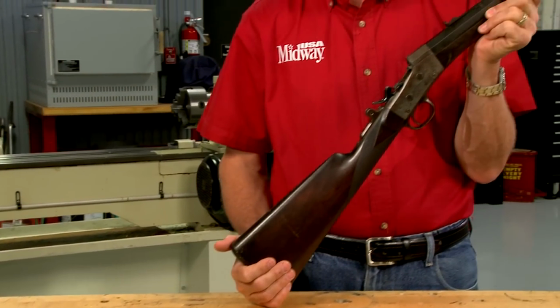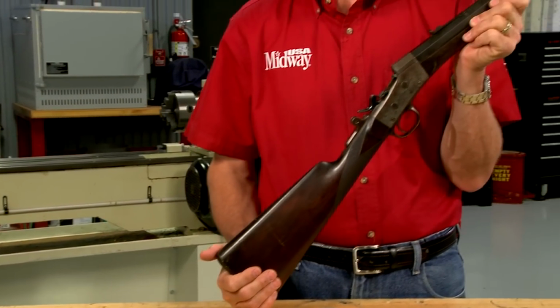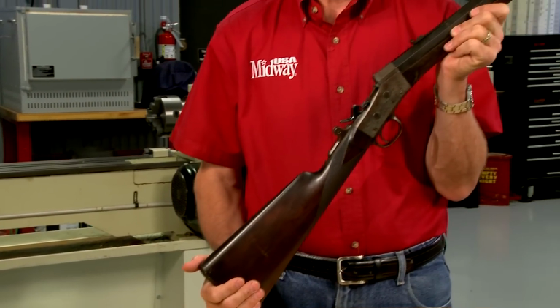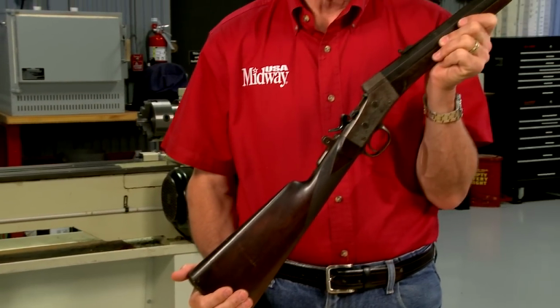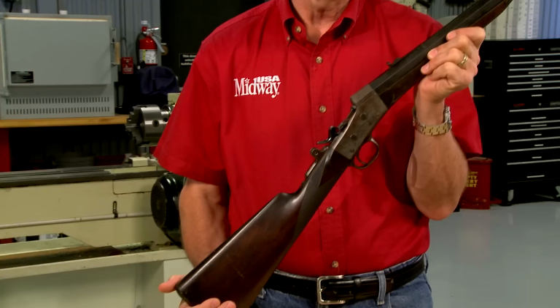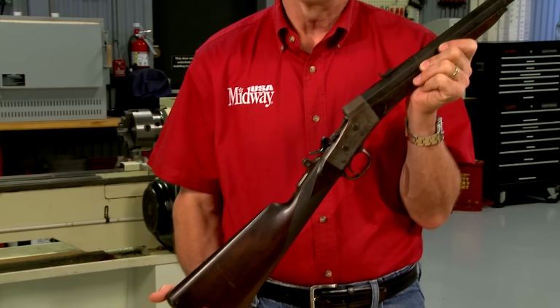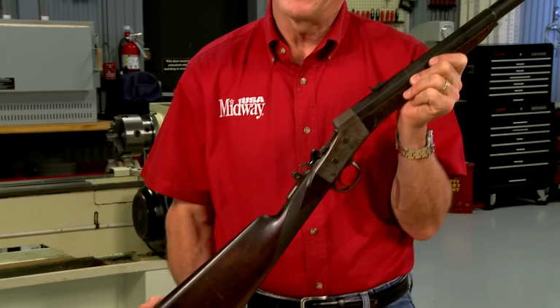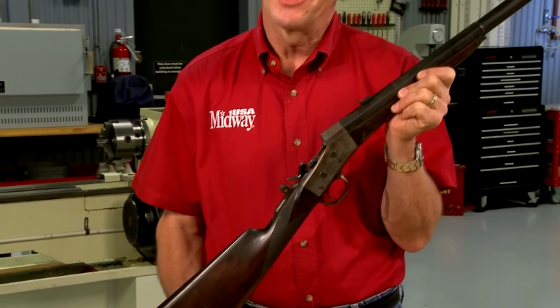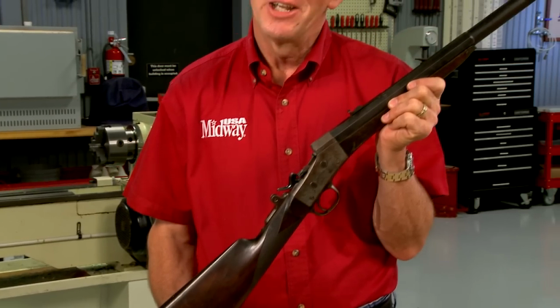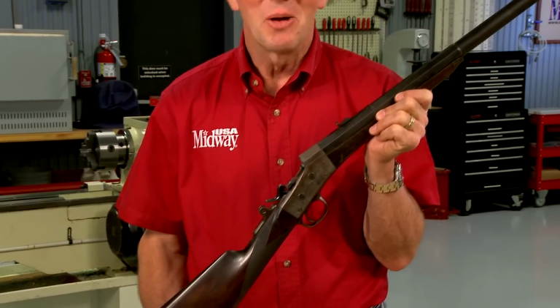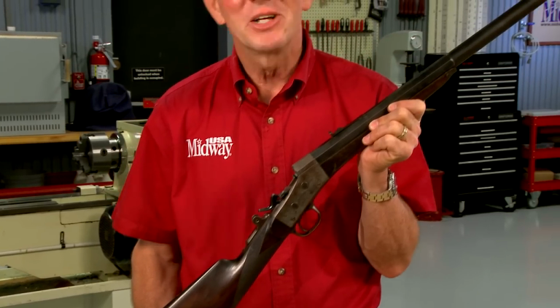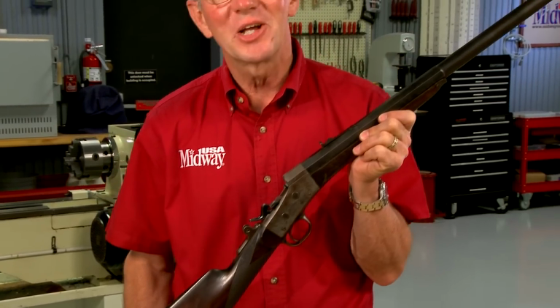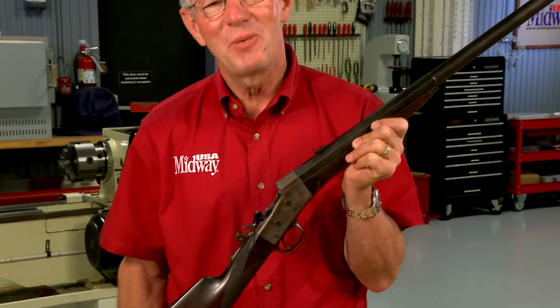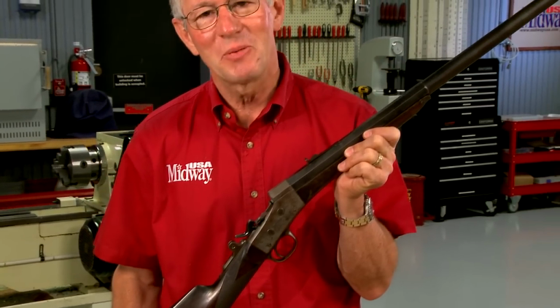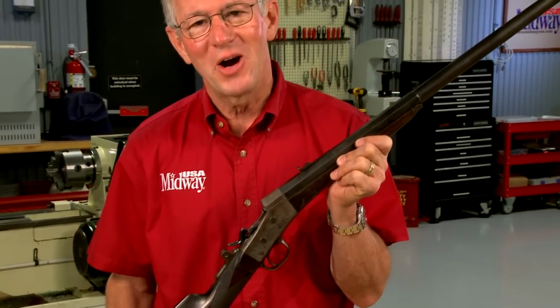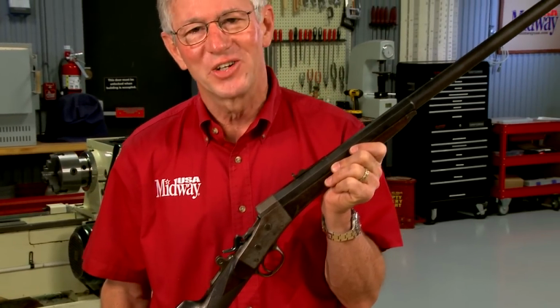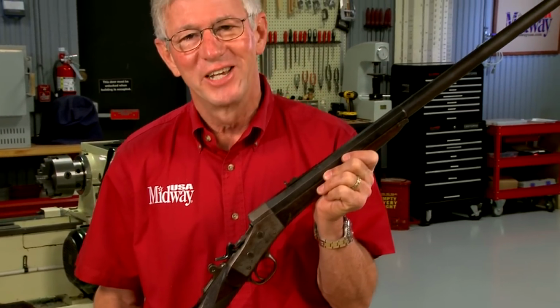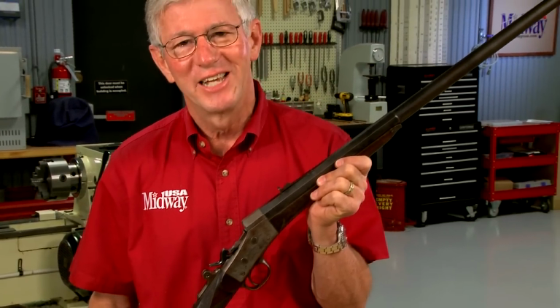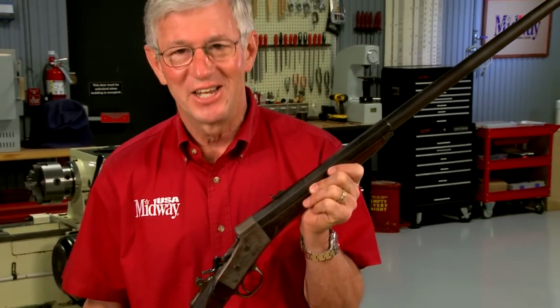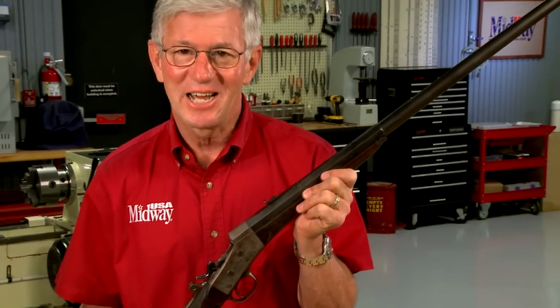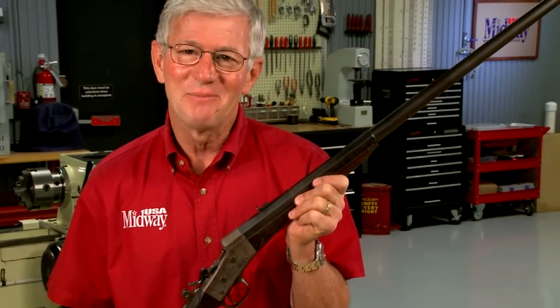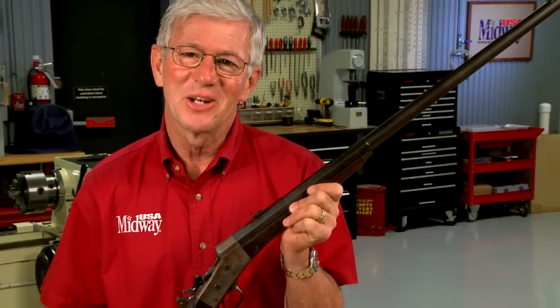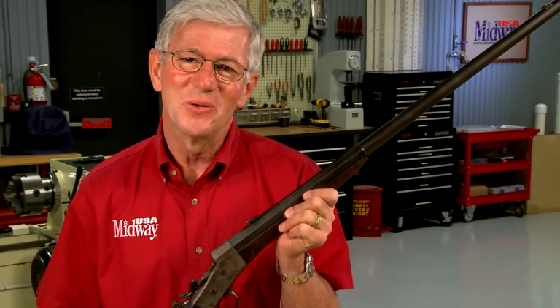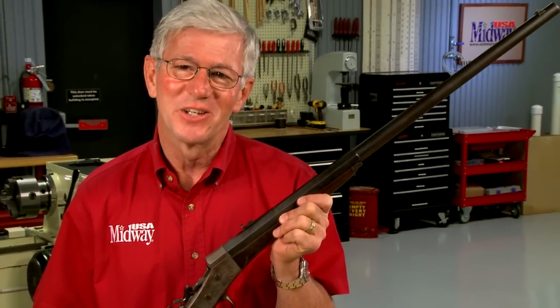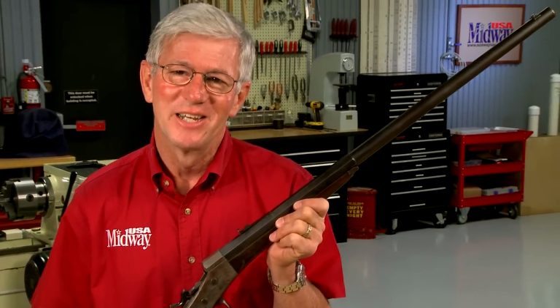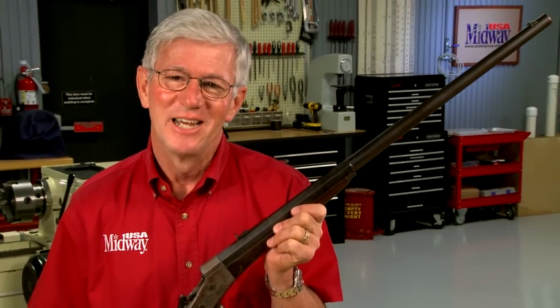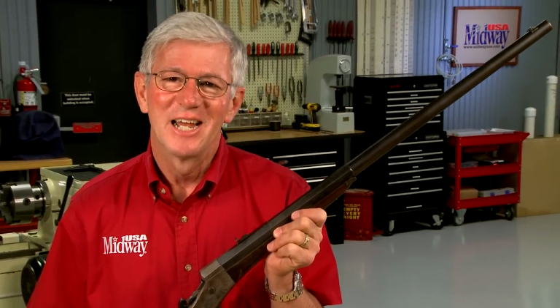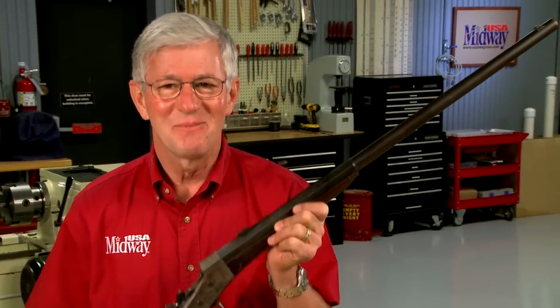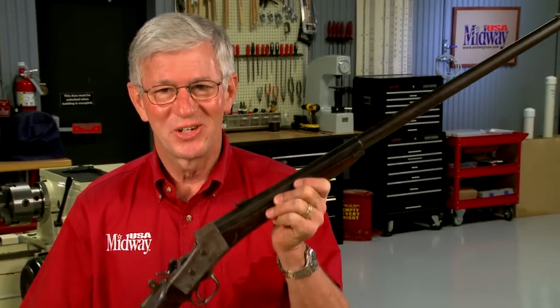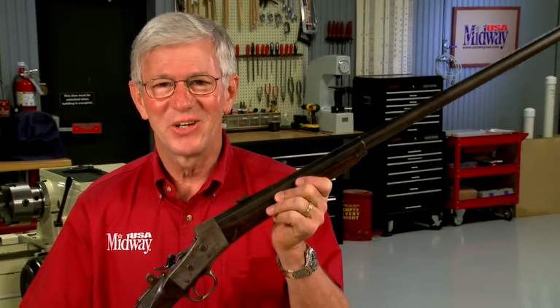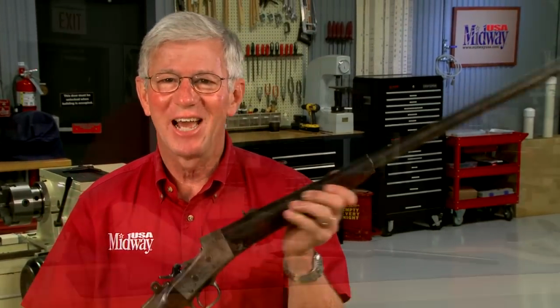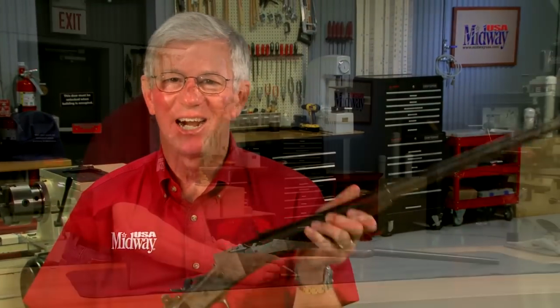Sometimes old guns are missing important parts and you've got to make new ones. Let me show you how.